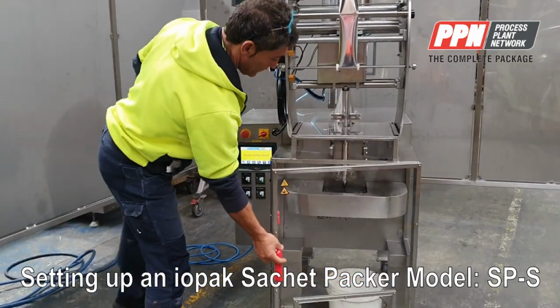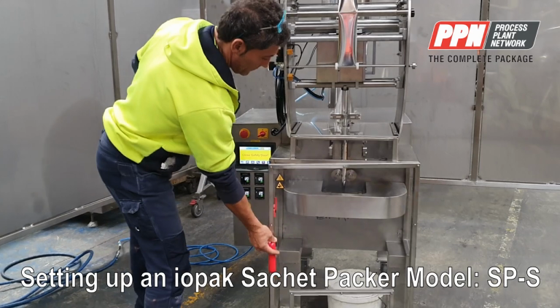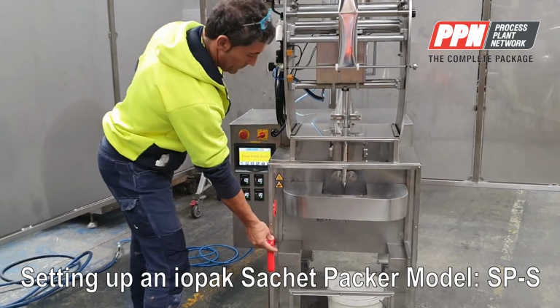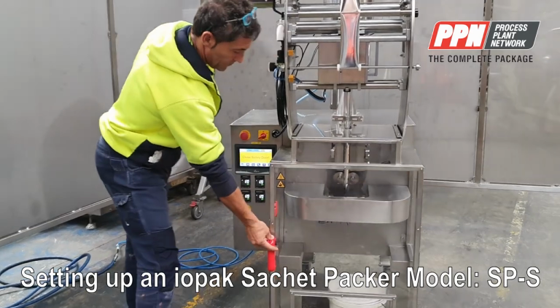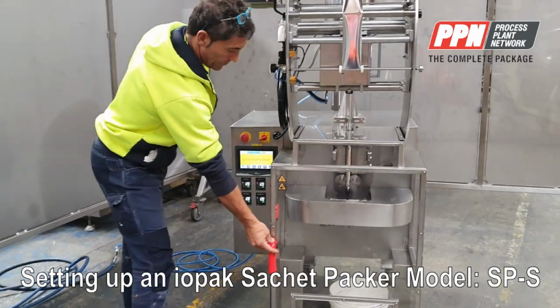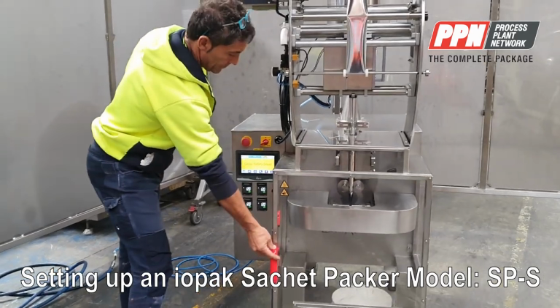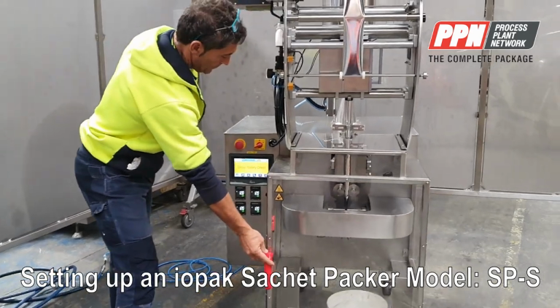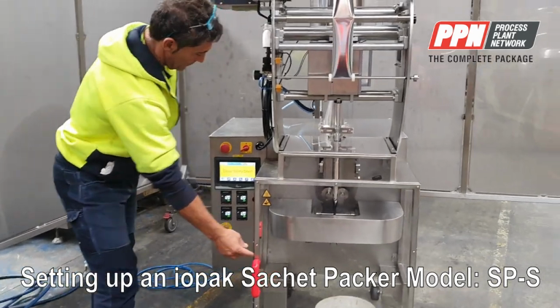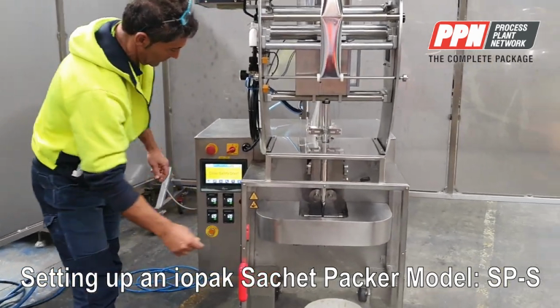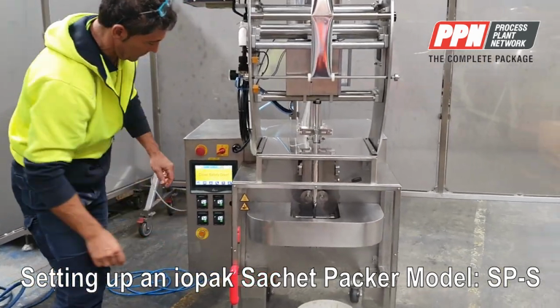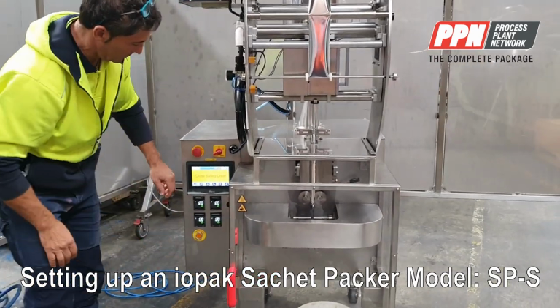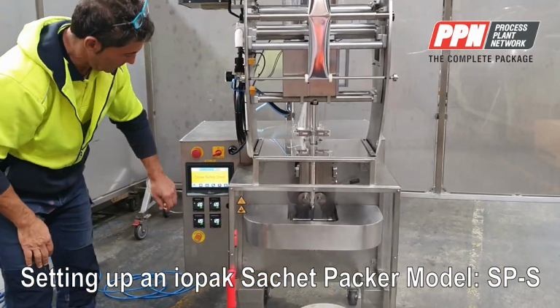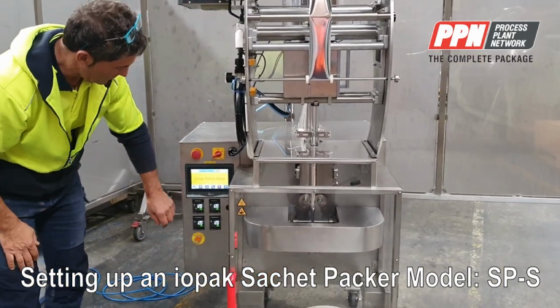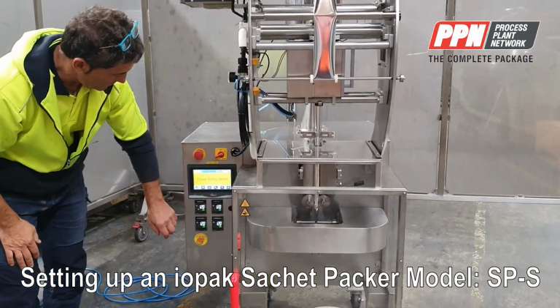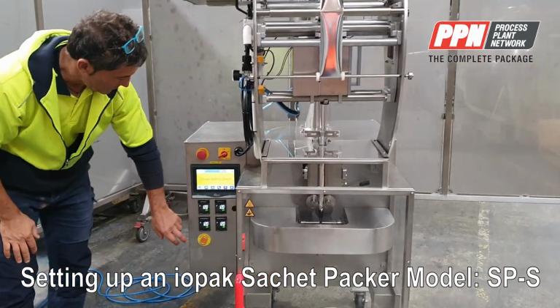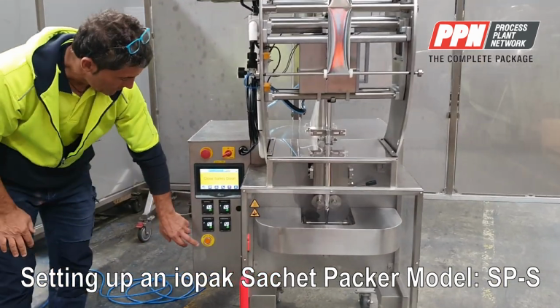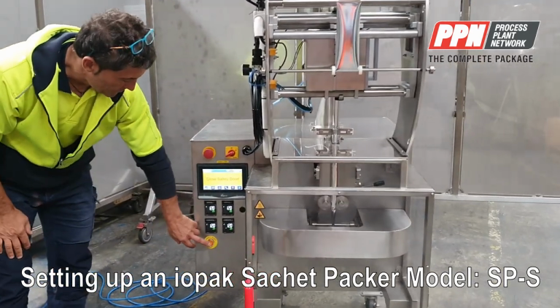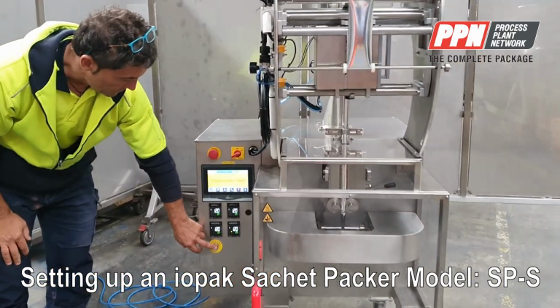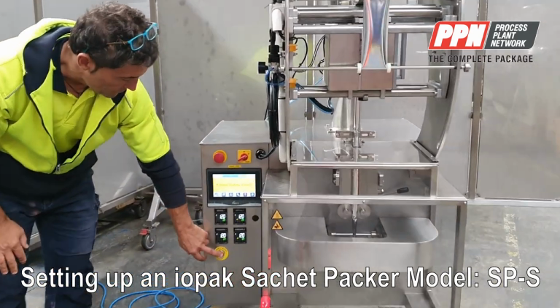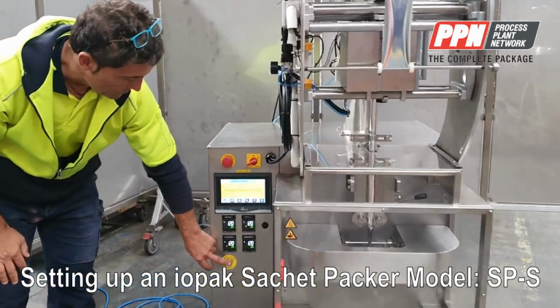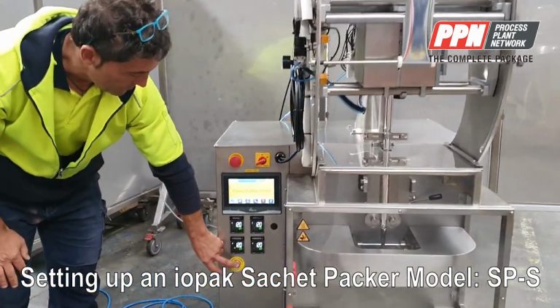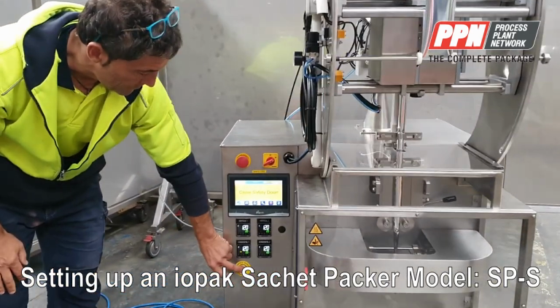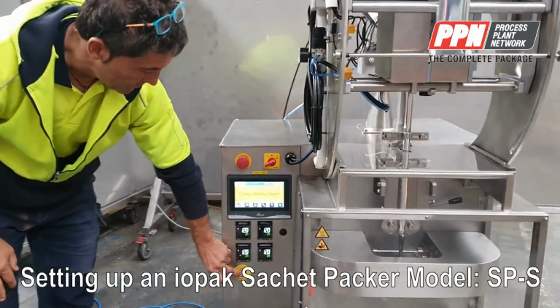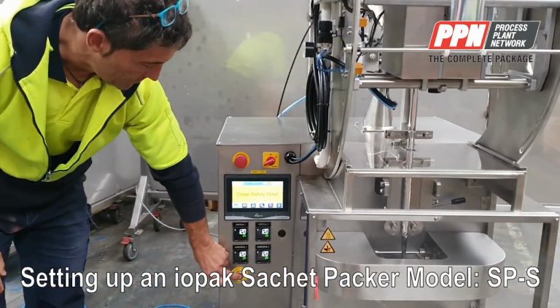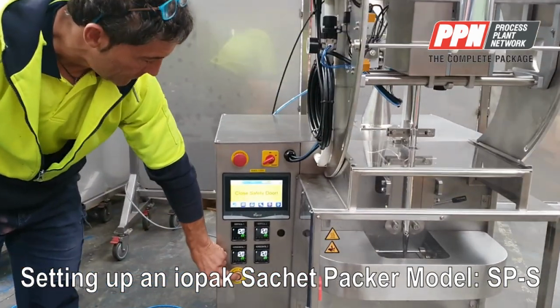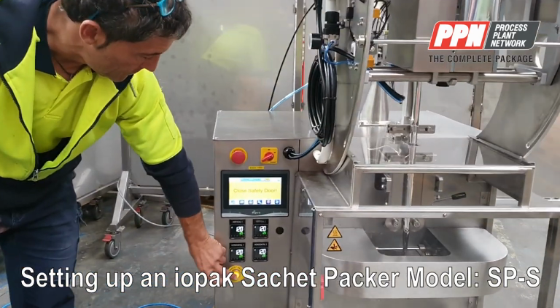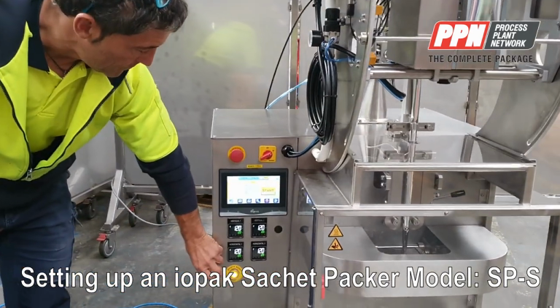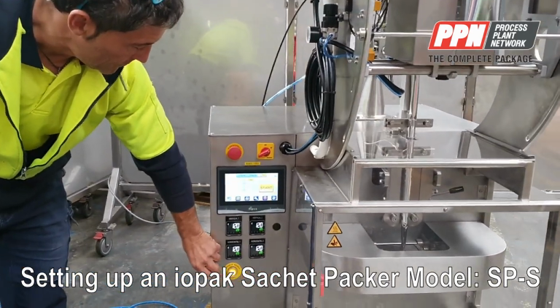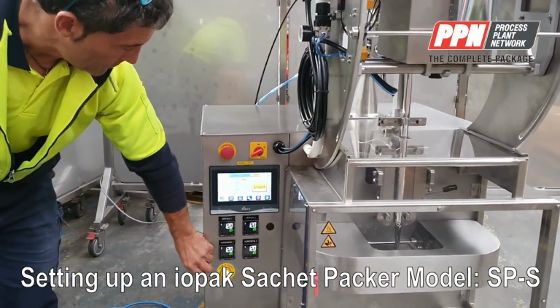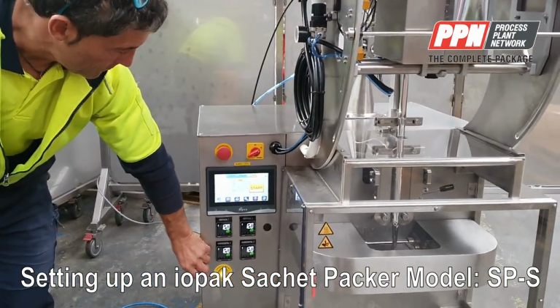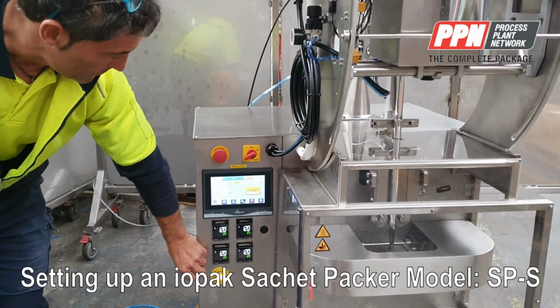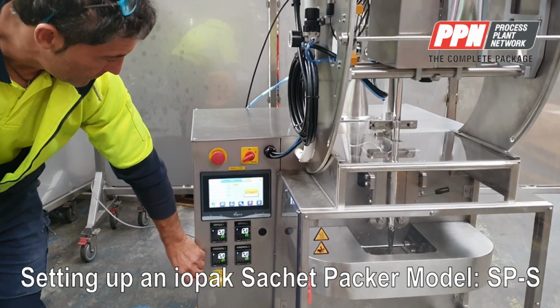Now we are going to demonstrate how to start the machine. Press the reset button.